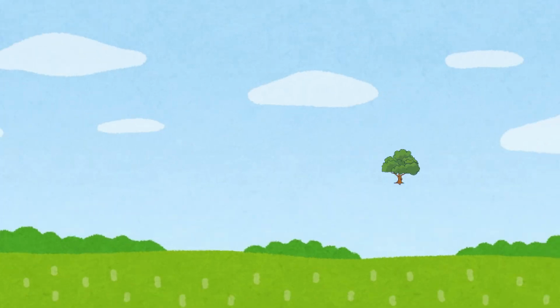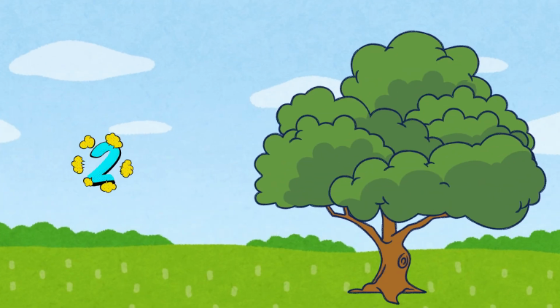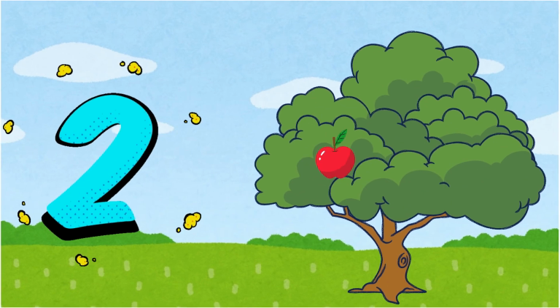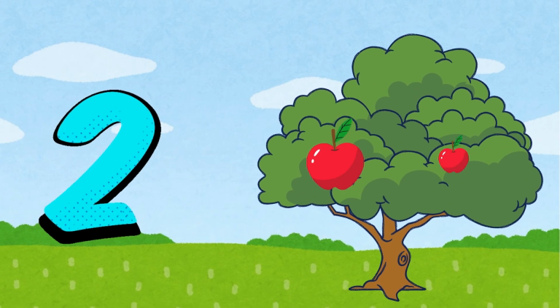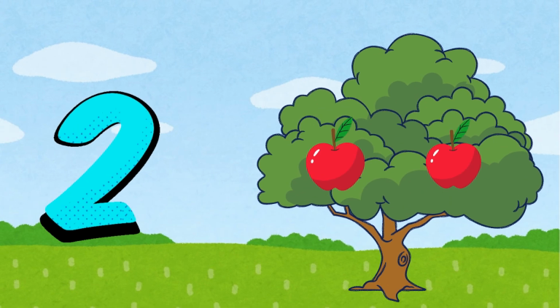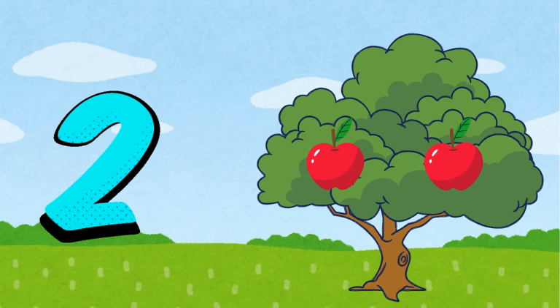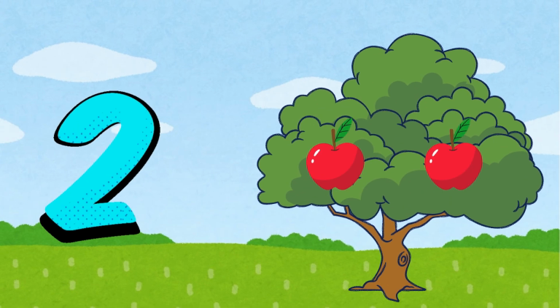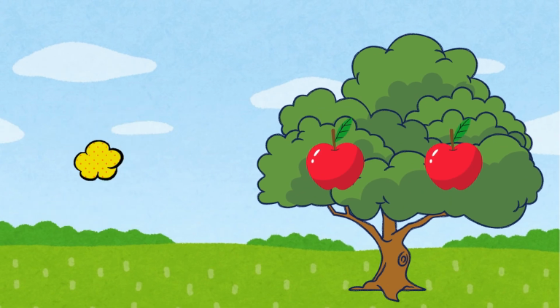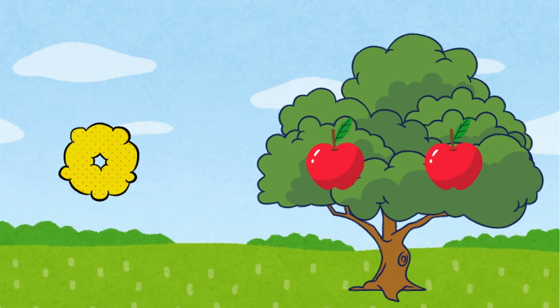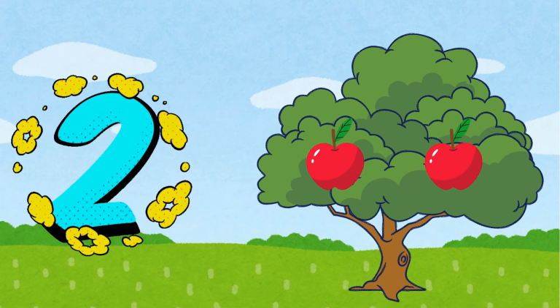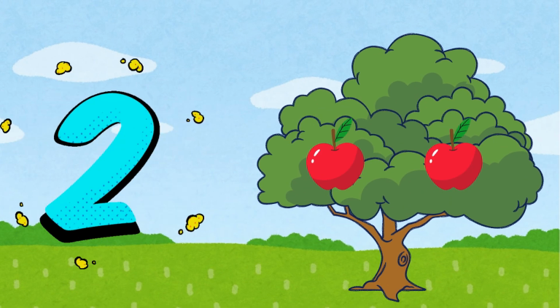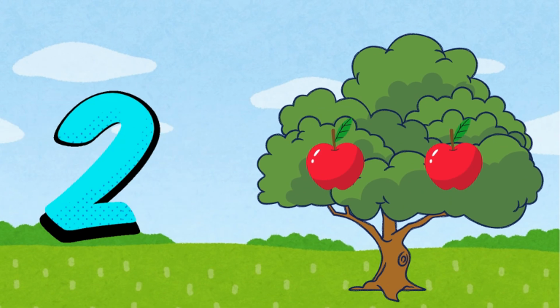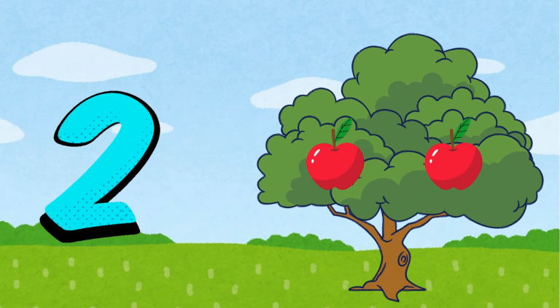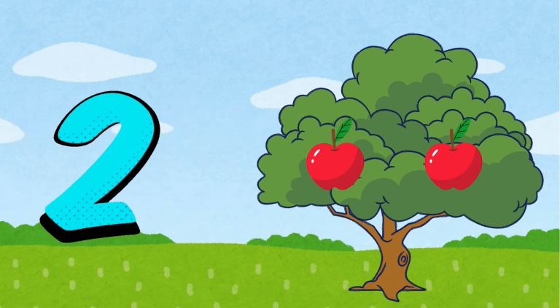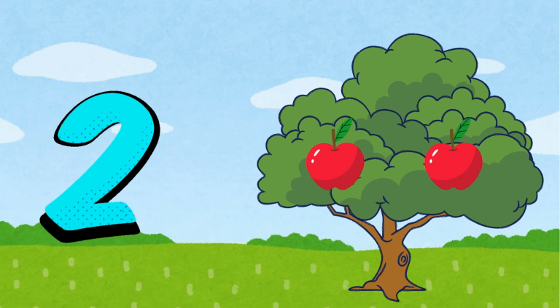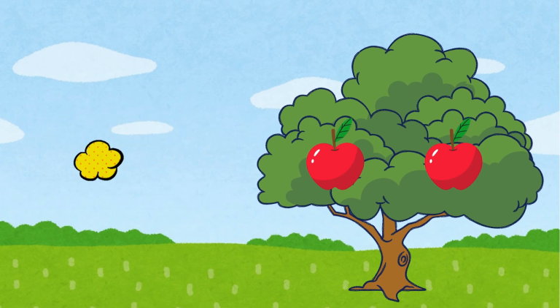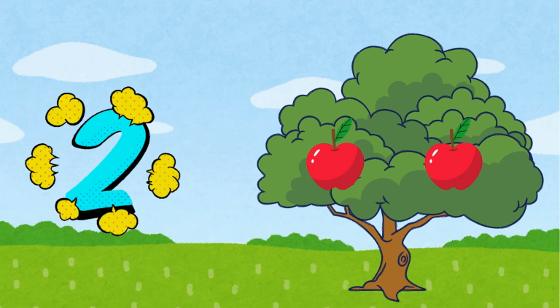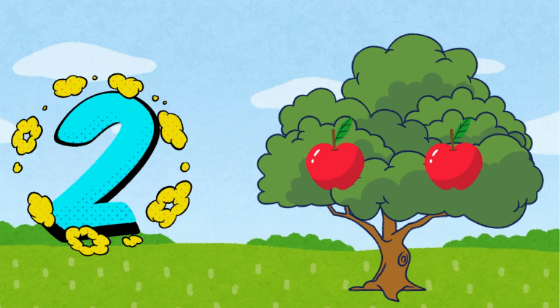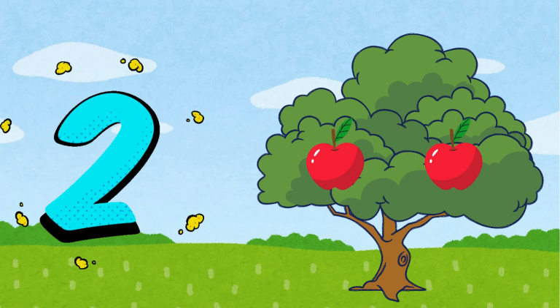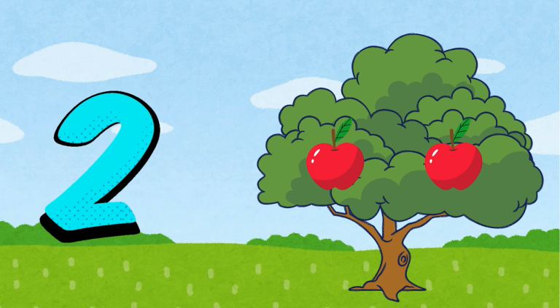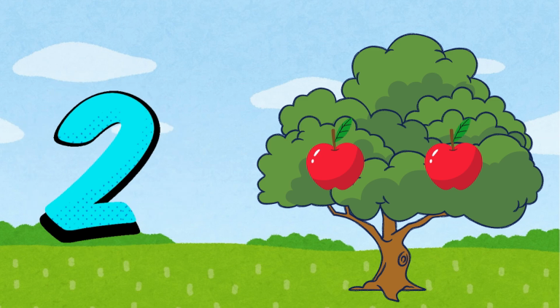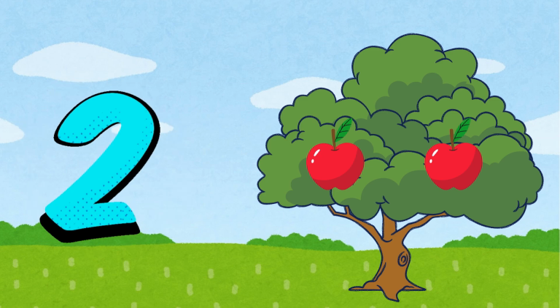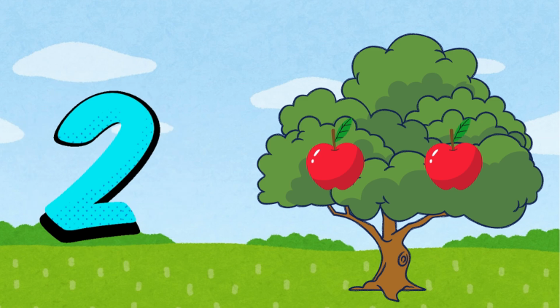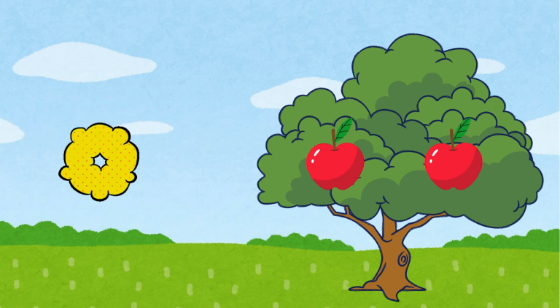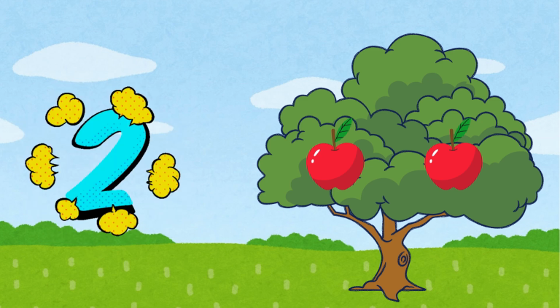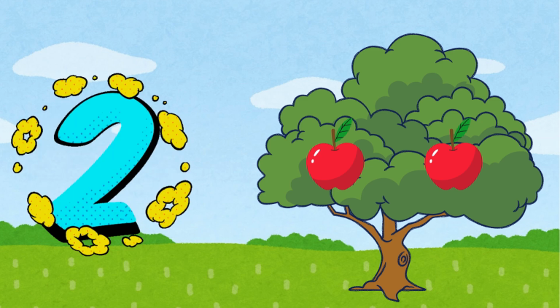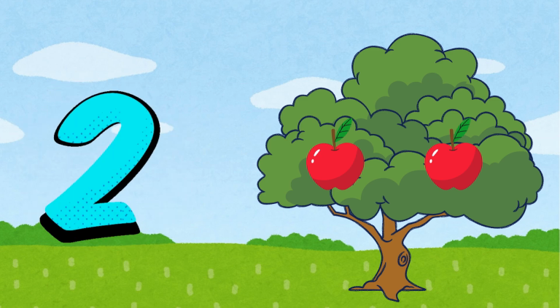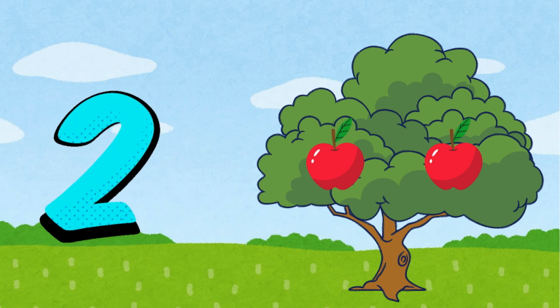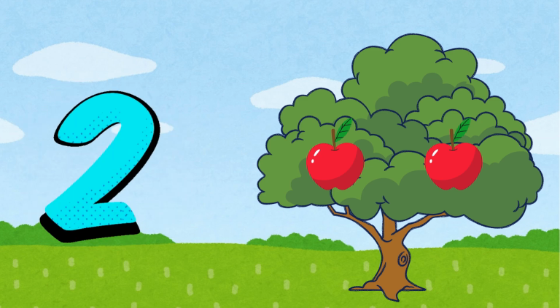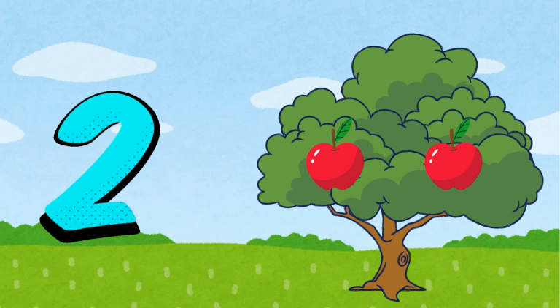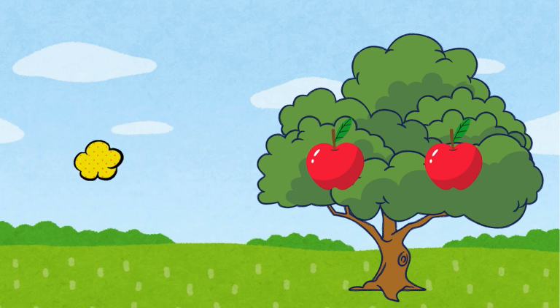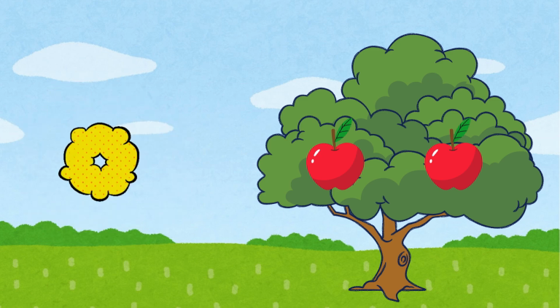Two. Two yummy apples, red and round. Let's count them. One, two.